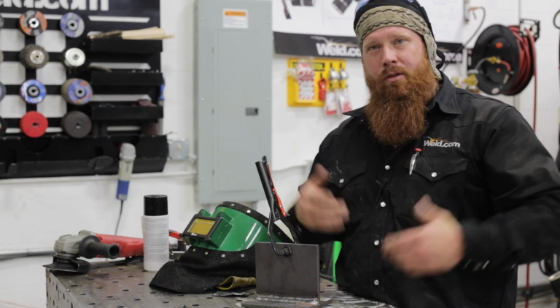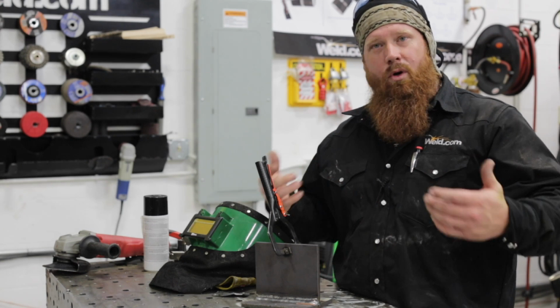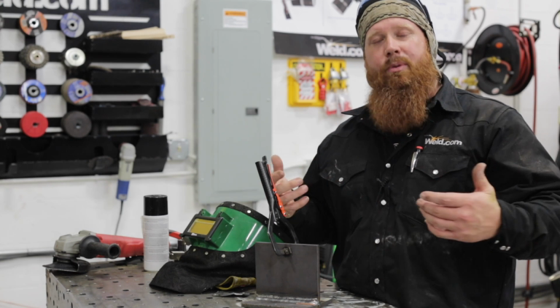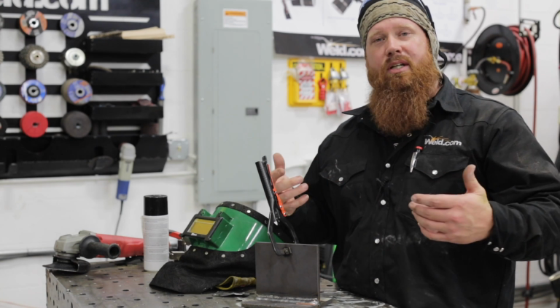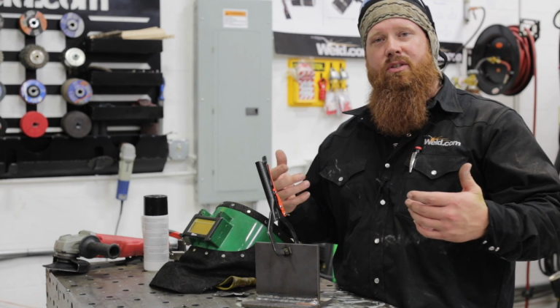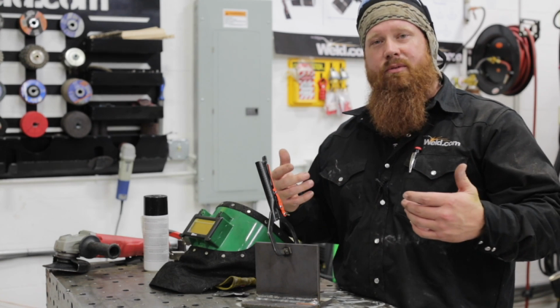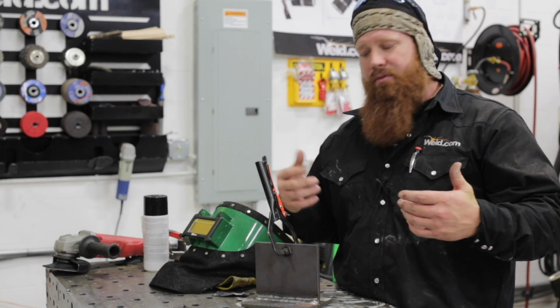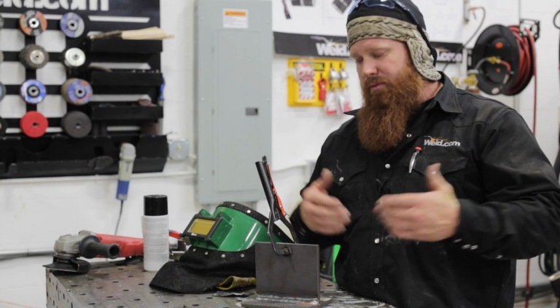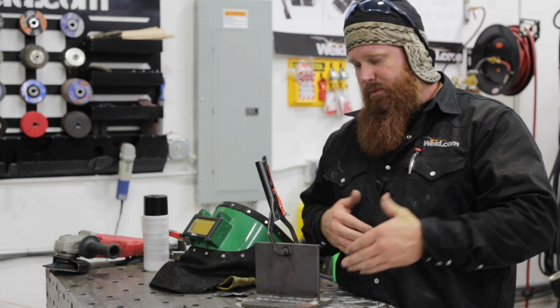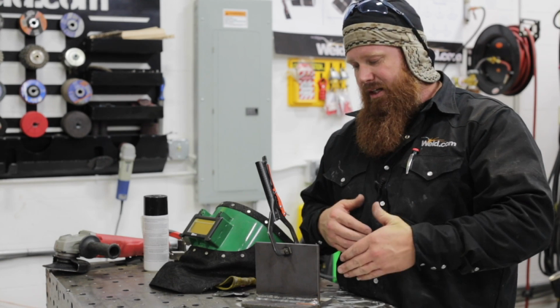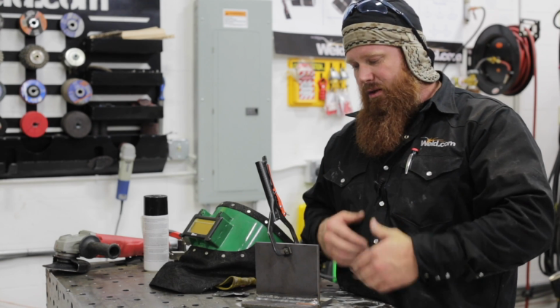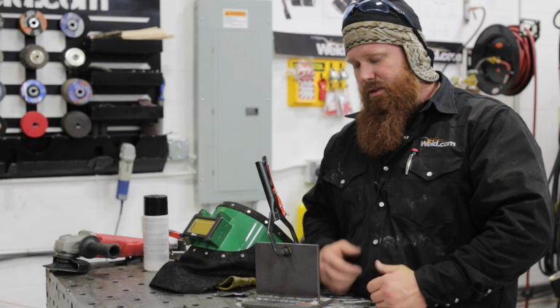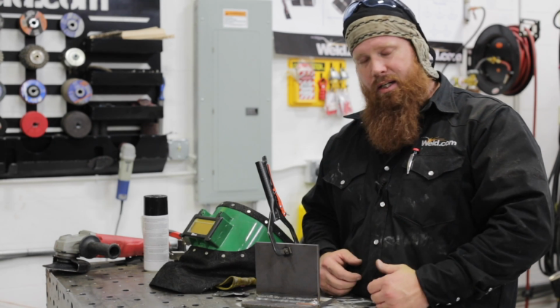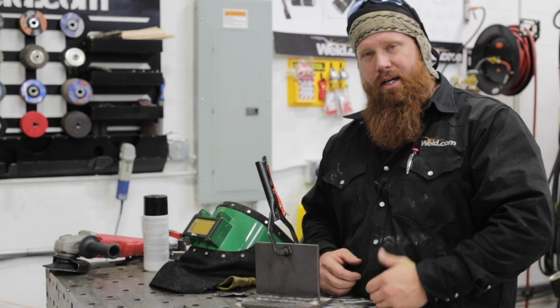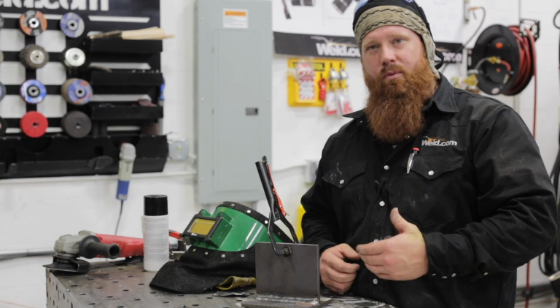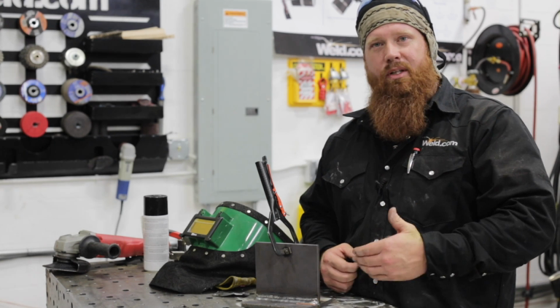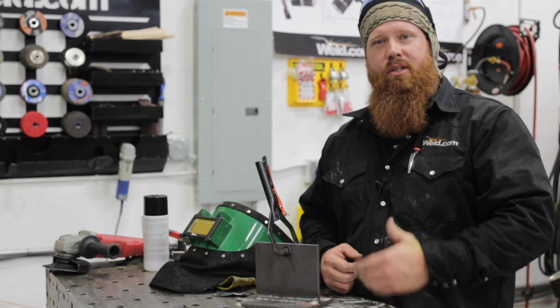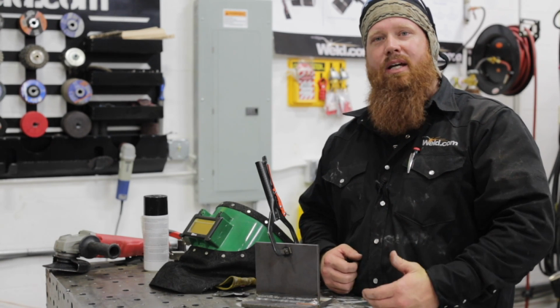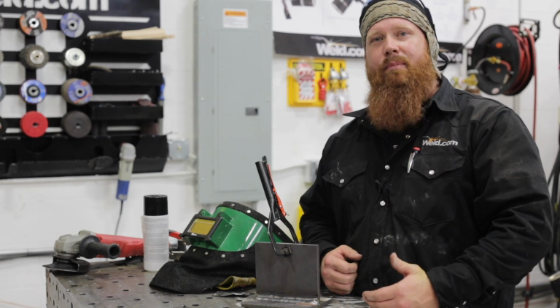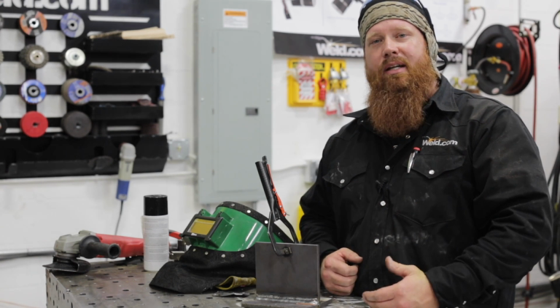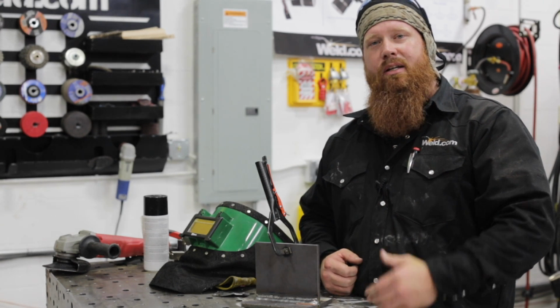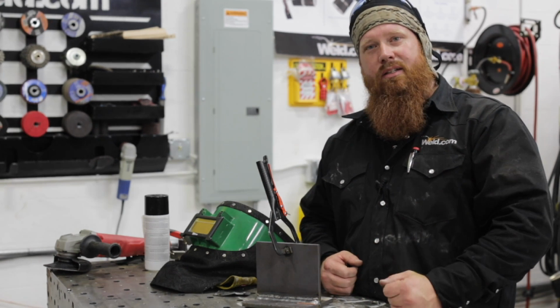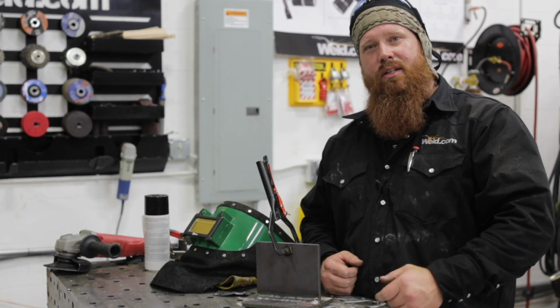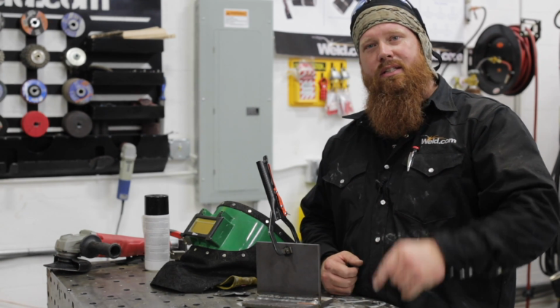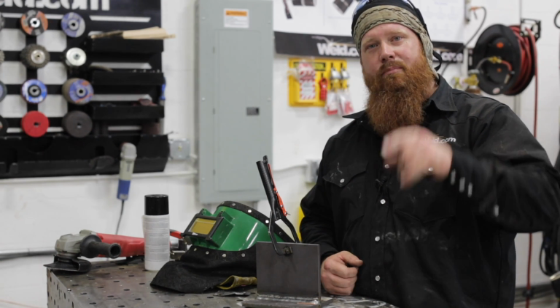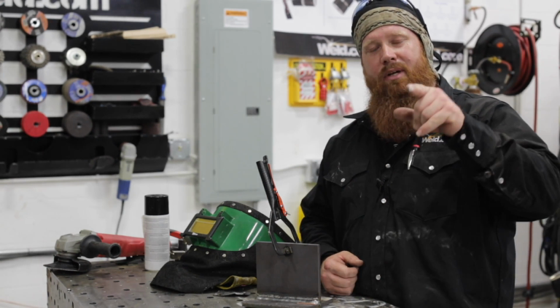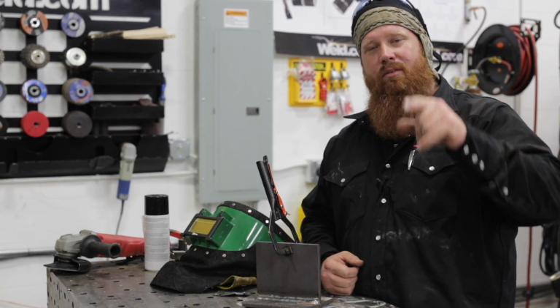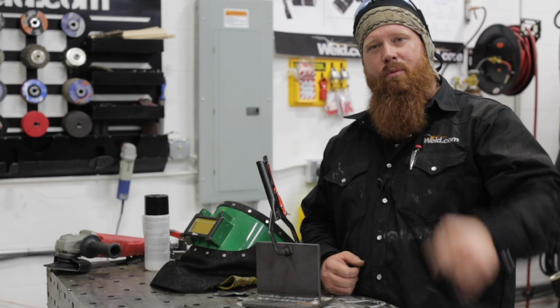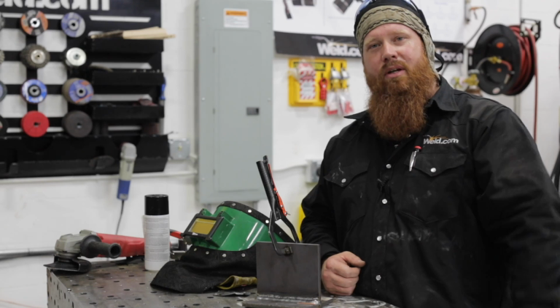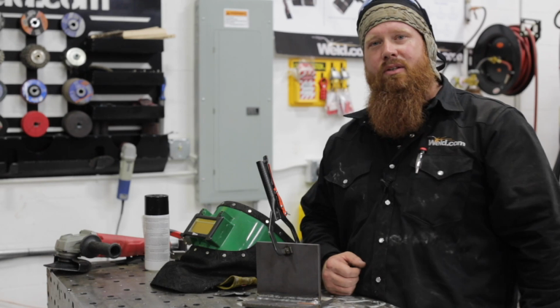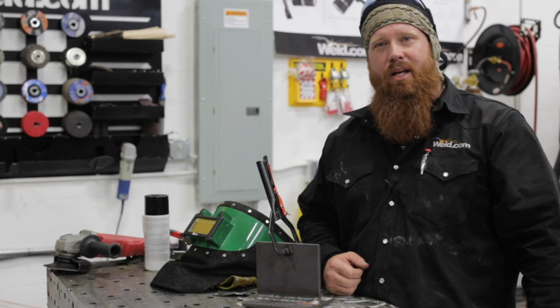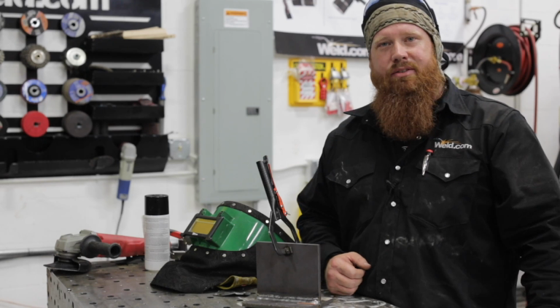I hope you guys learned something from the video. I had a really good time making it, and until next time — make every weld better than your last.